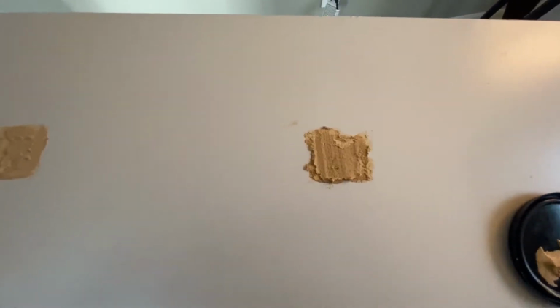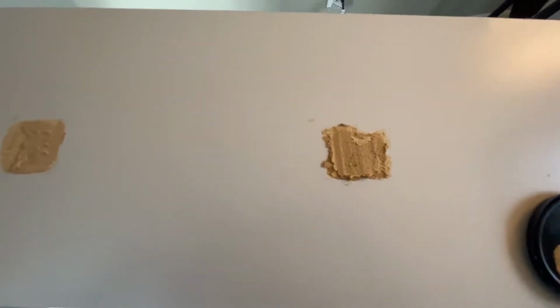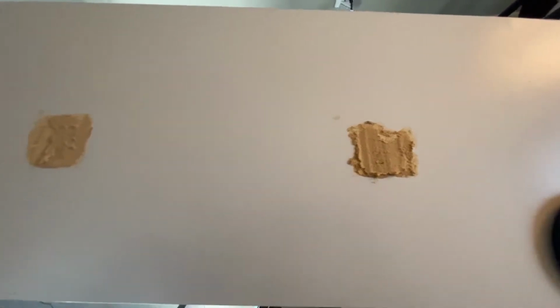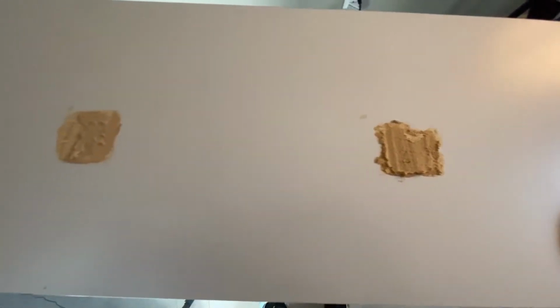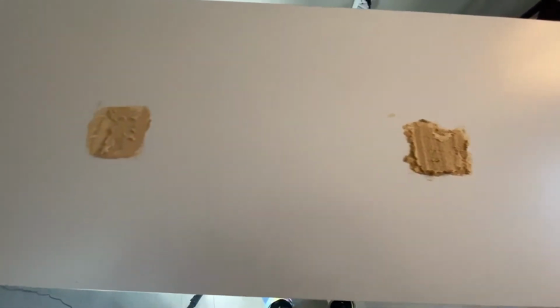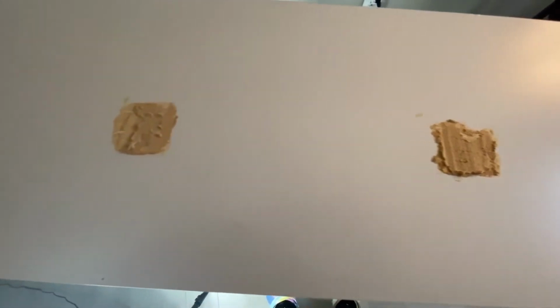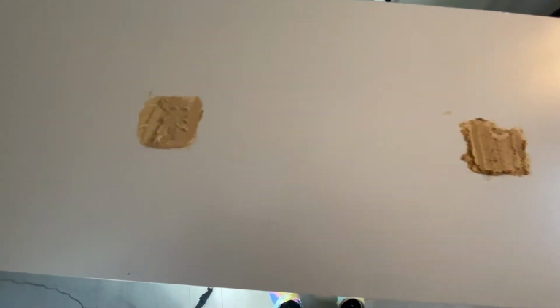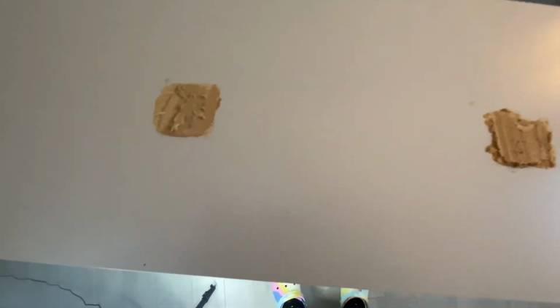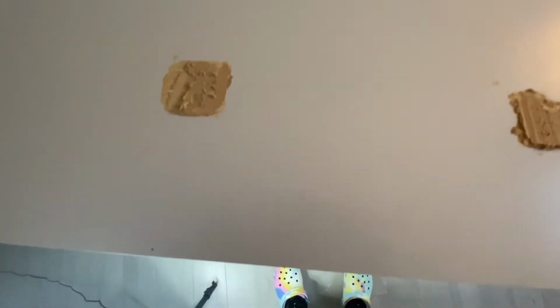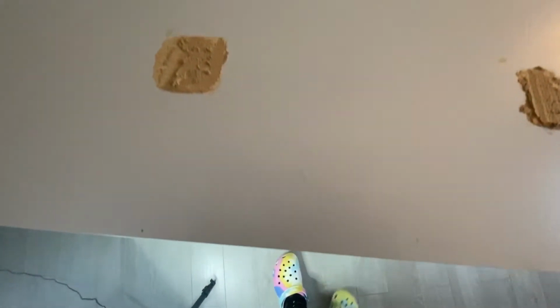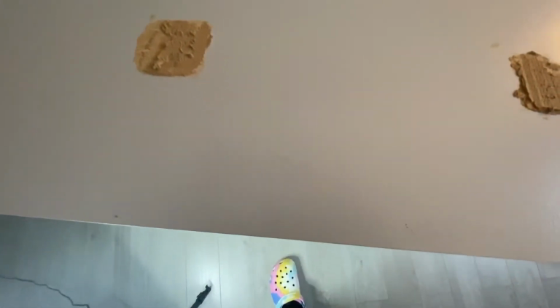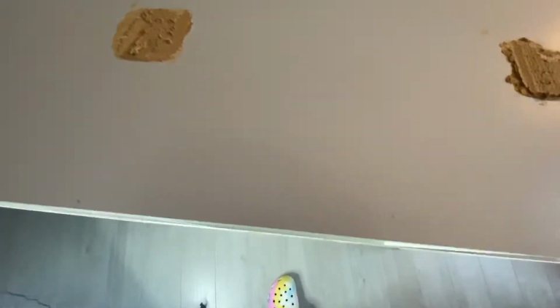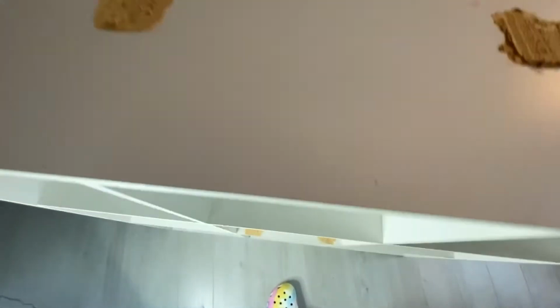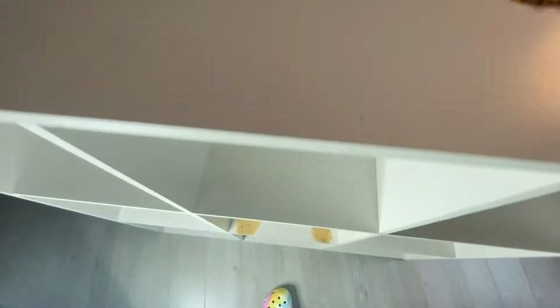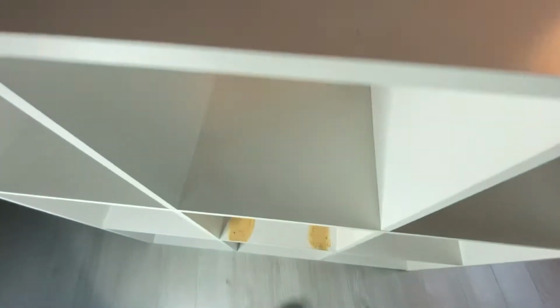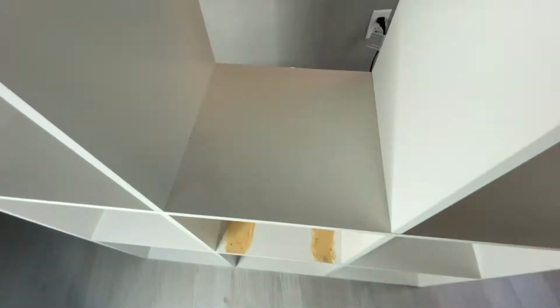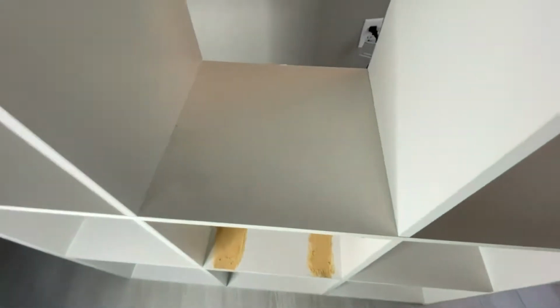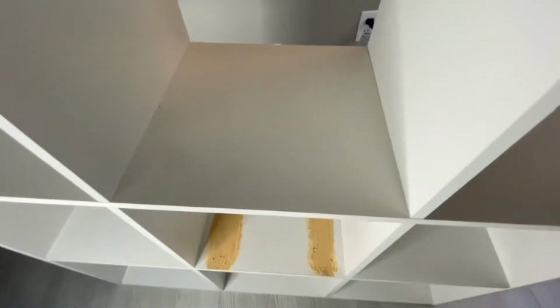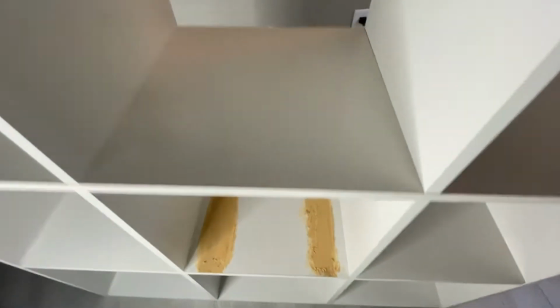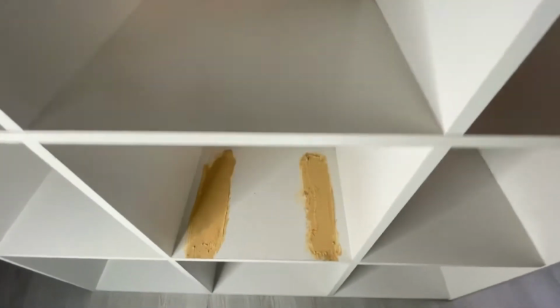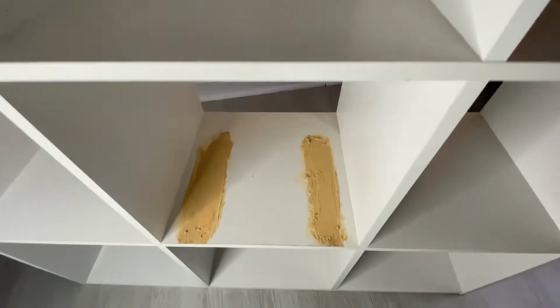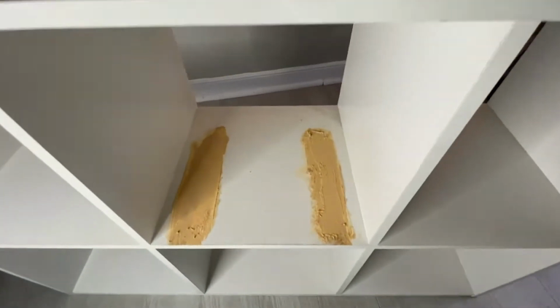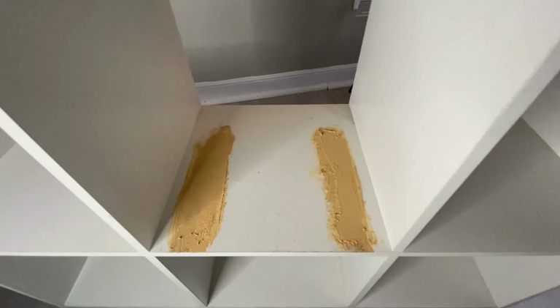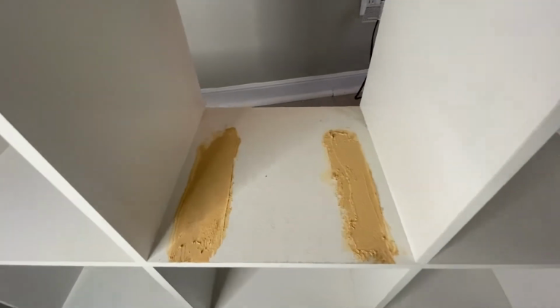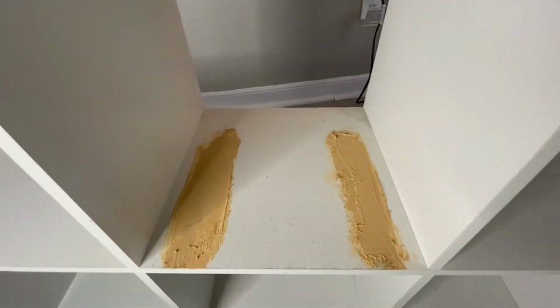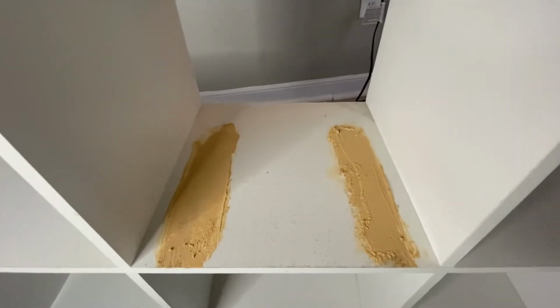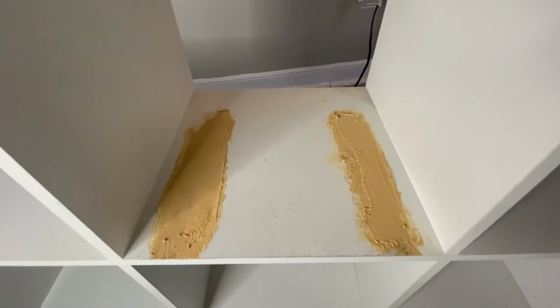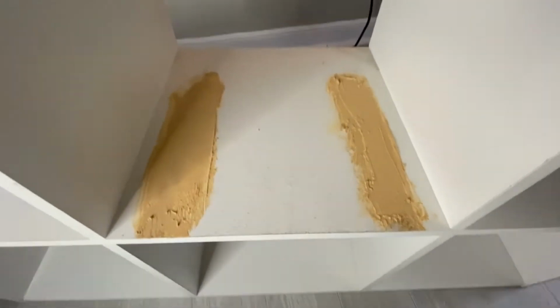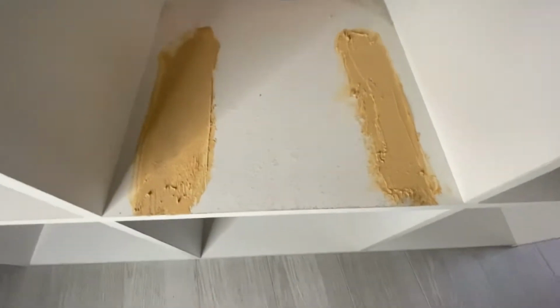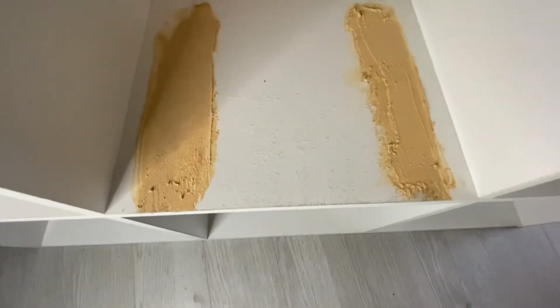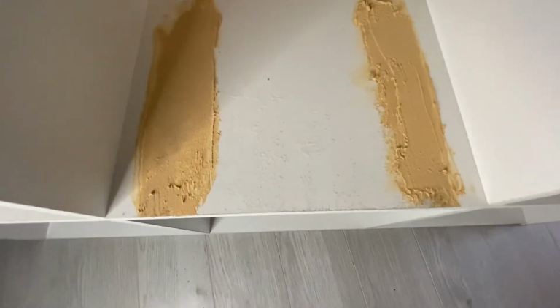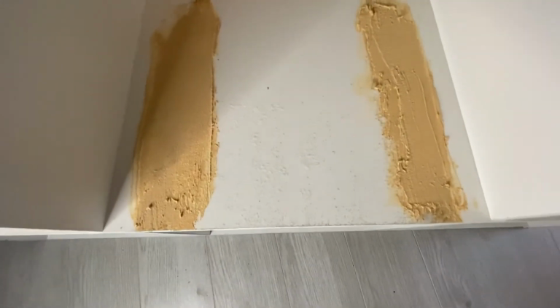That's how it looked all wet — you have to let this dry and then sand it off.